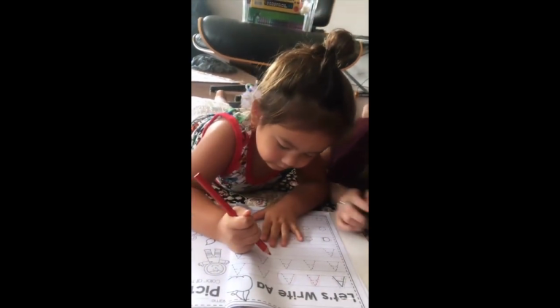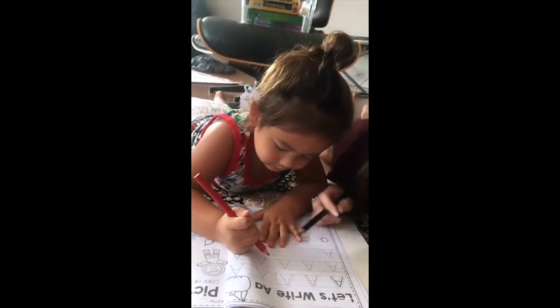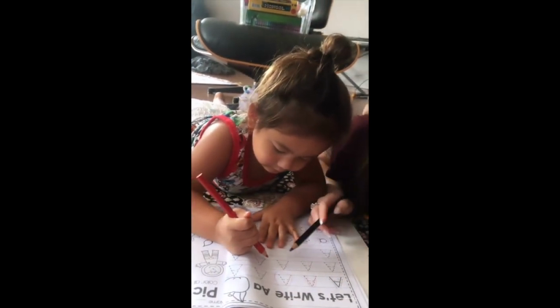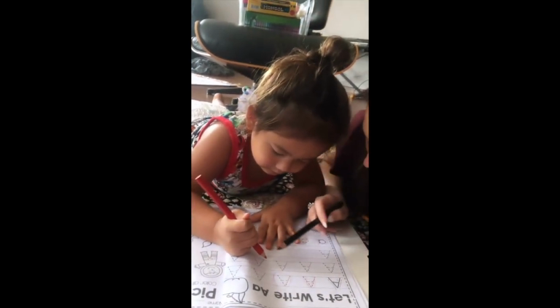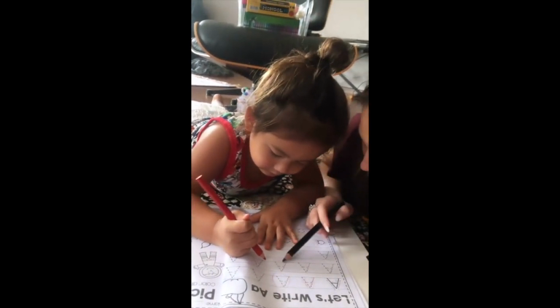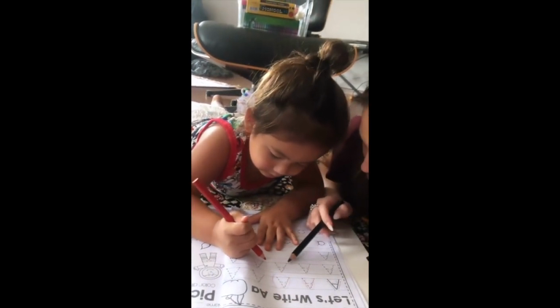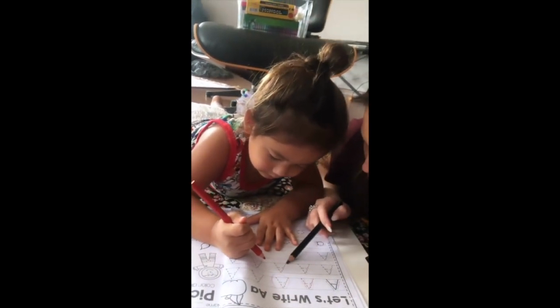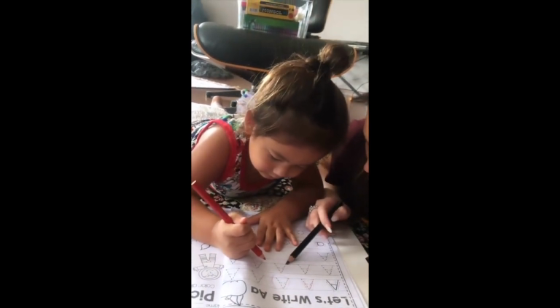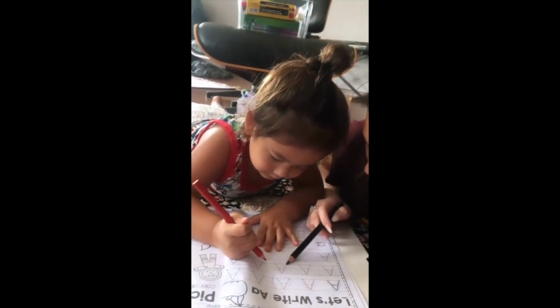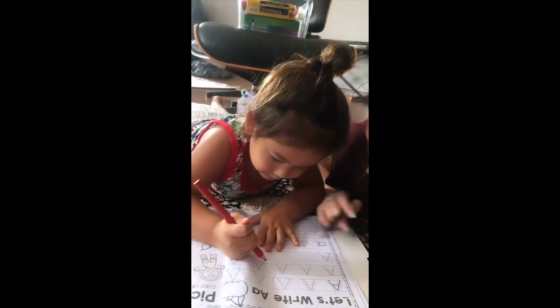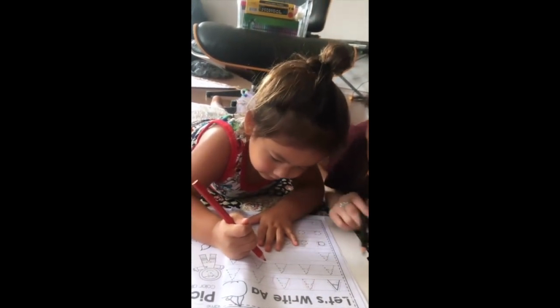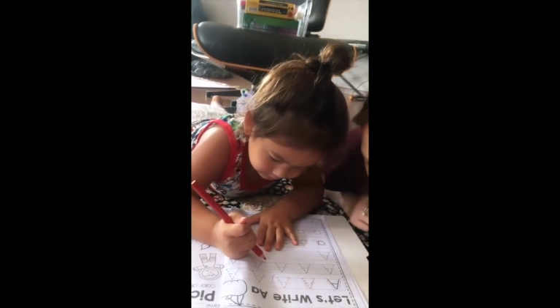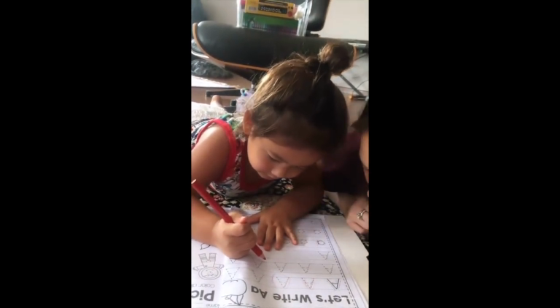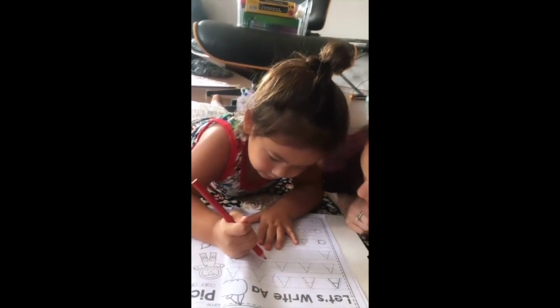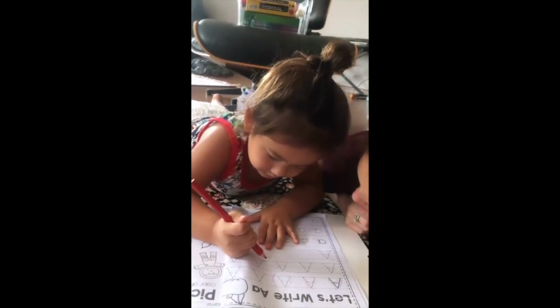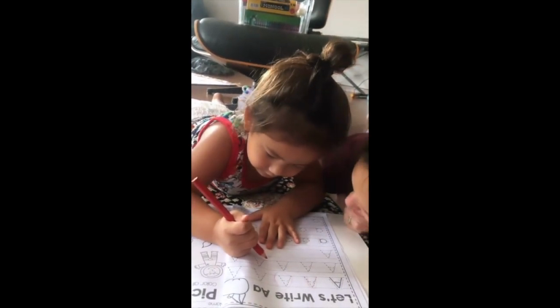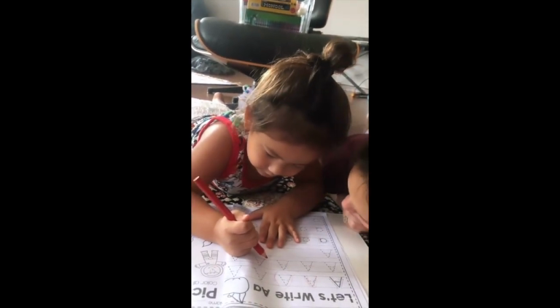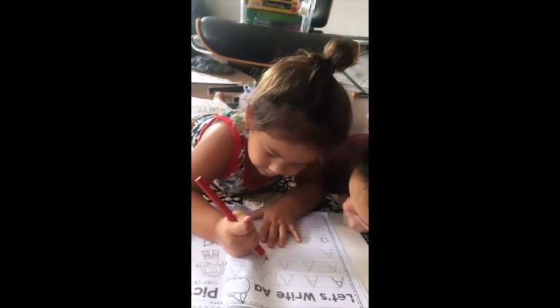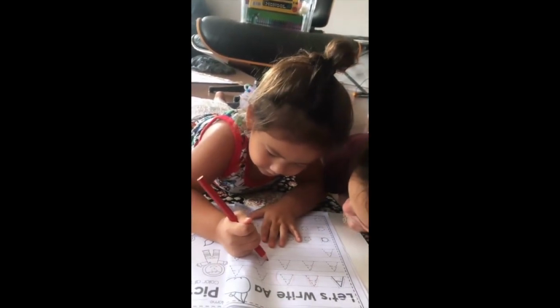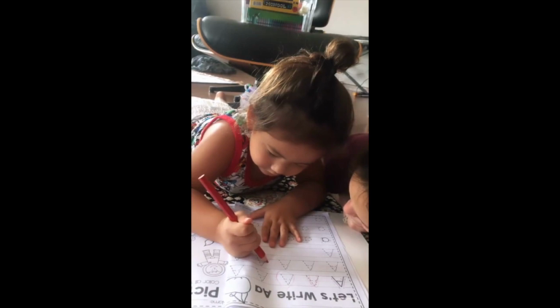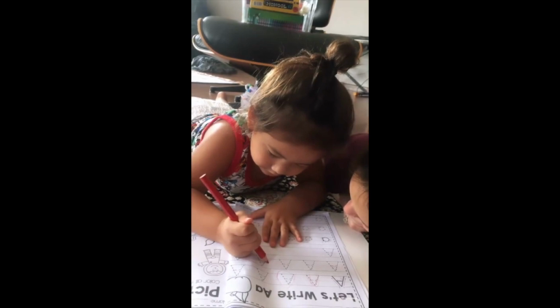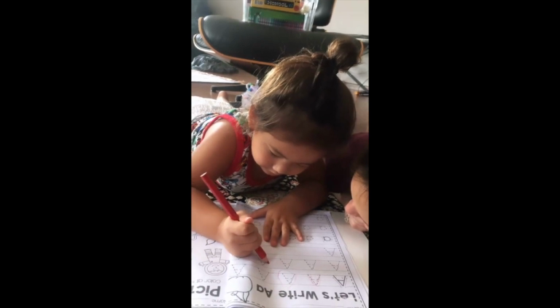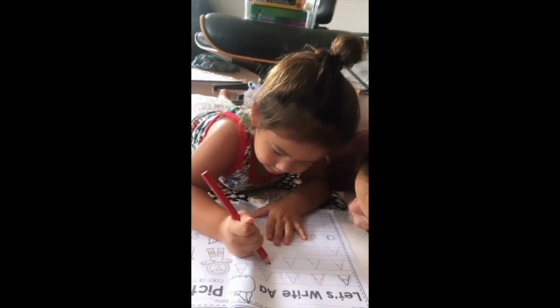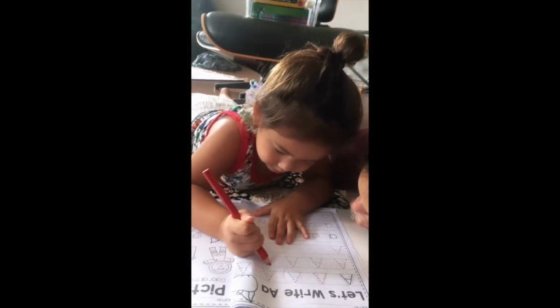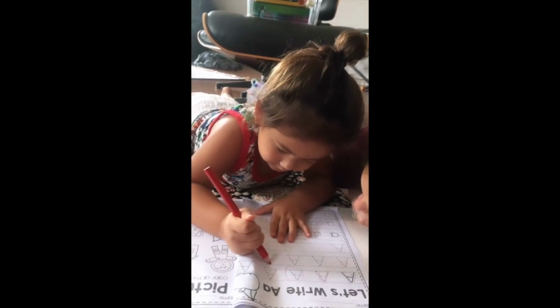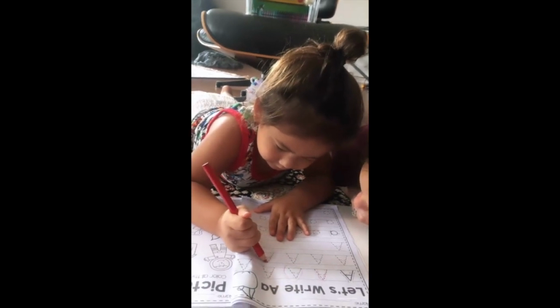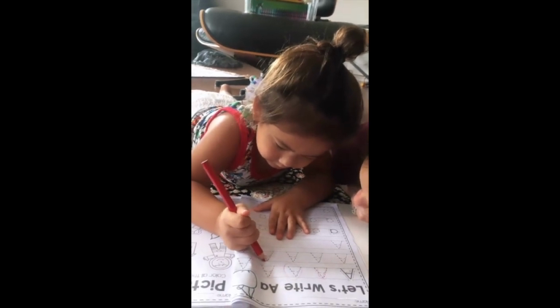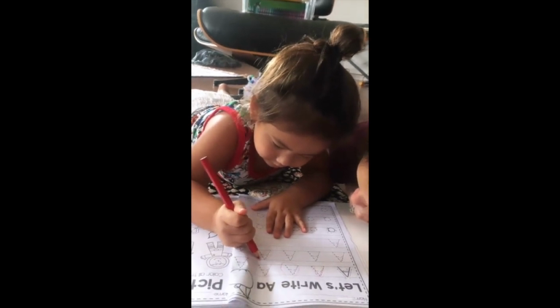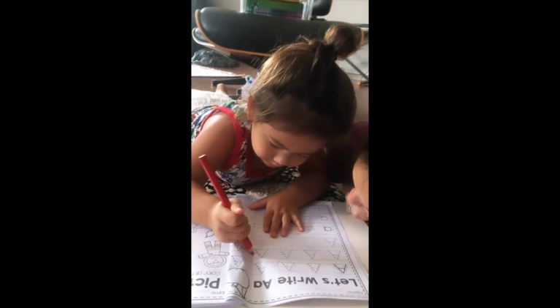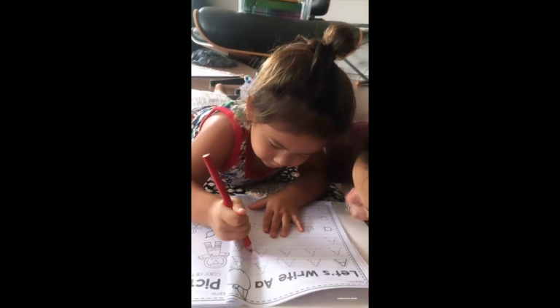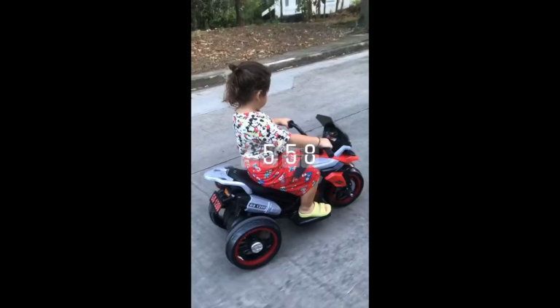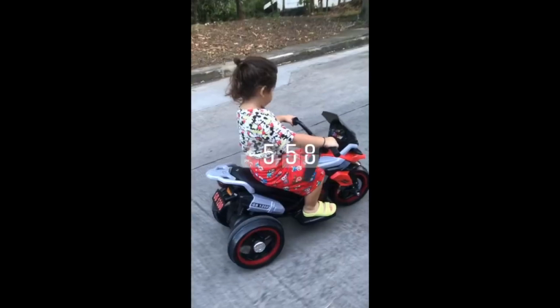What is this? What is this? What A is this? Is that the big A? That's the big A.